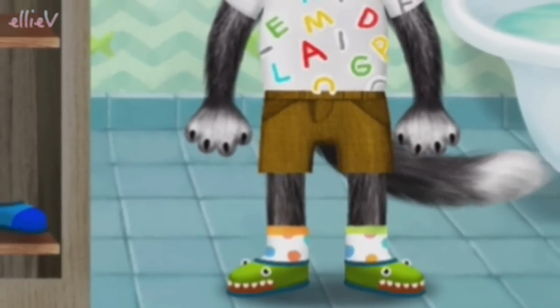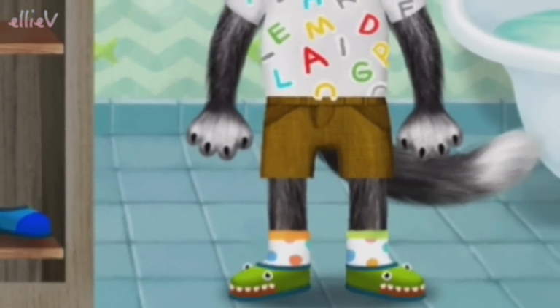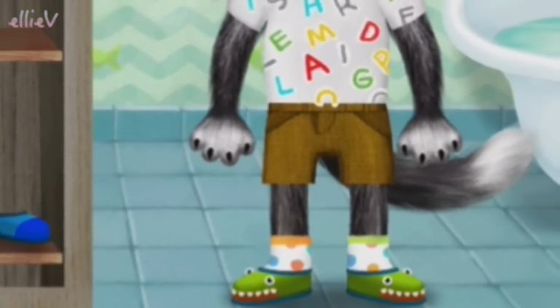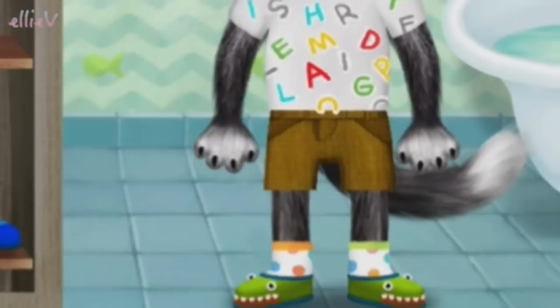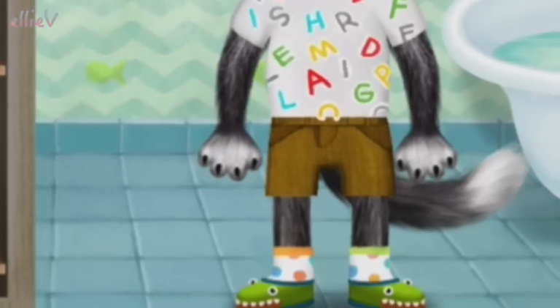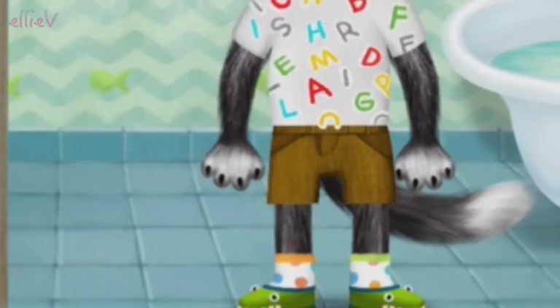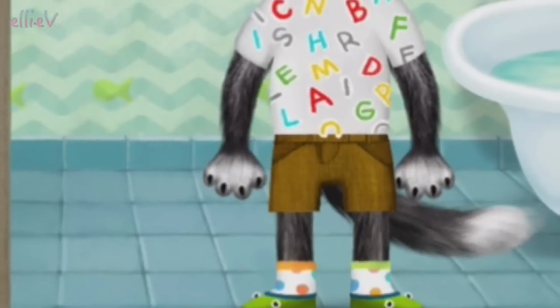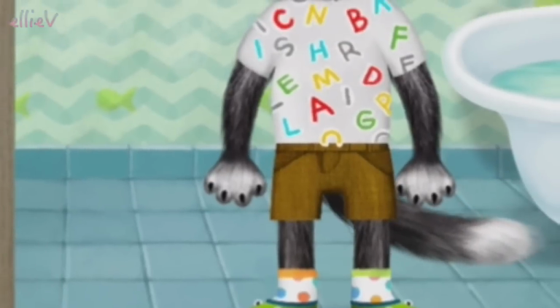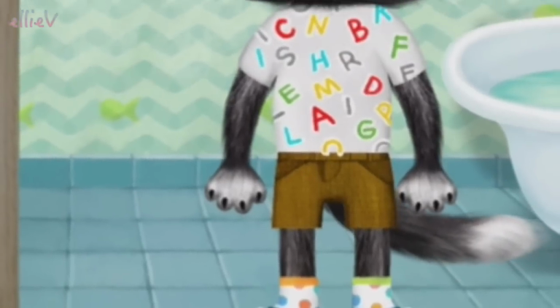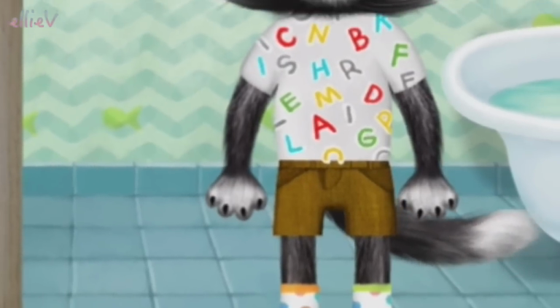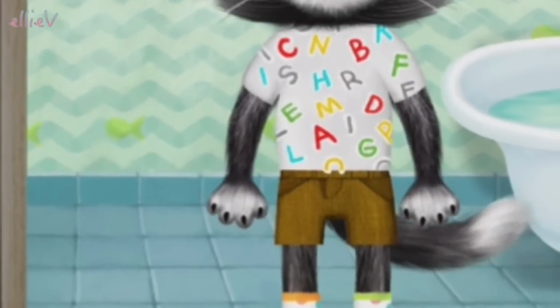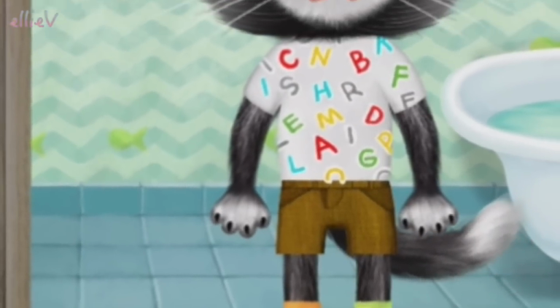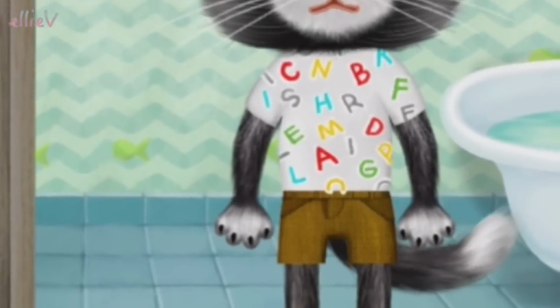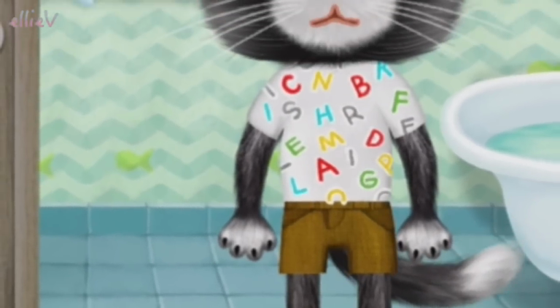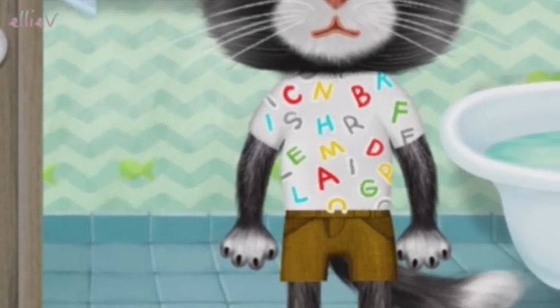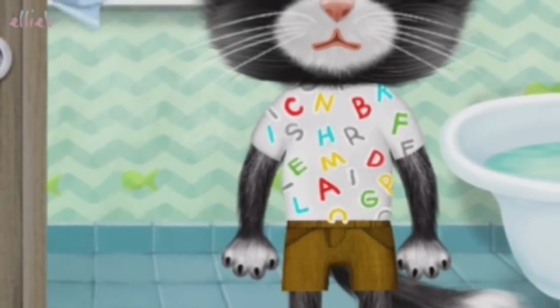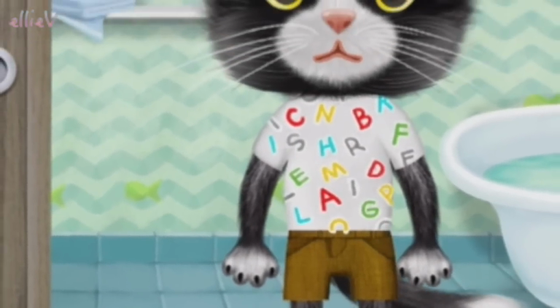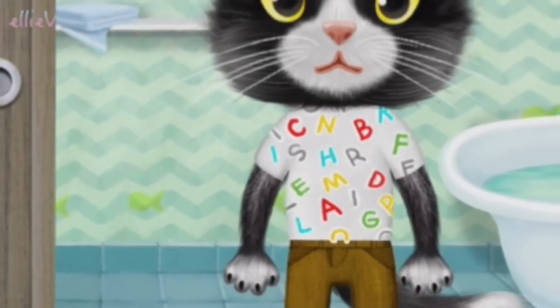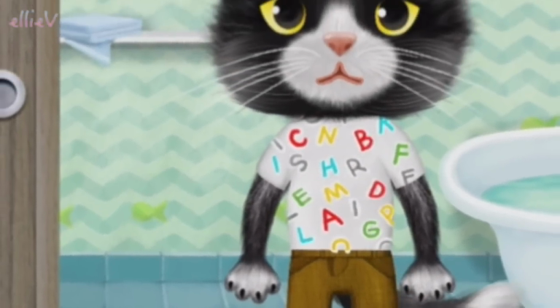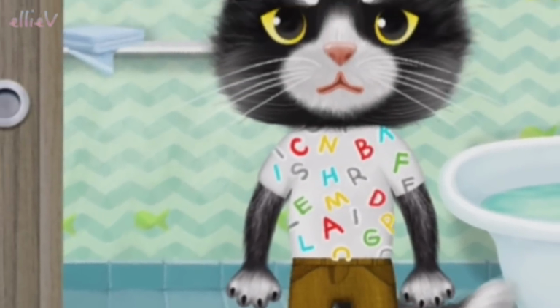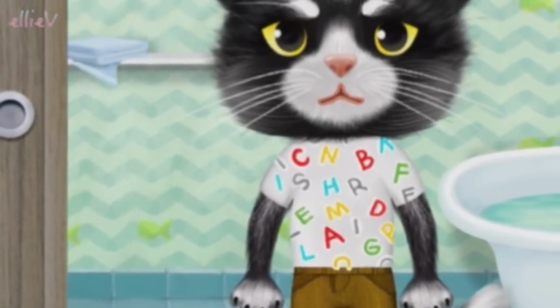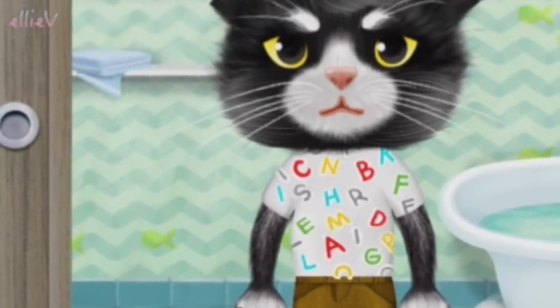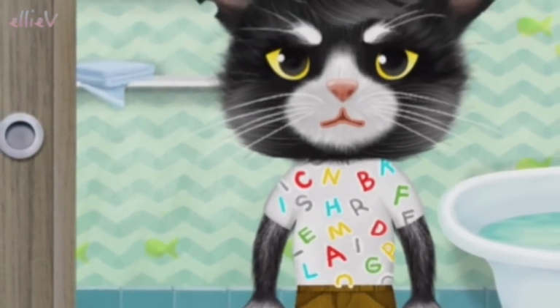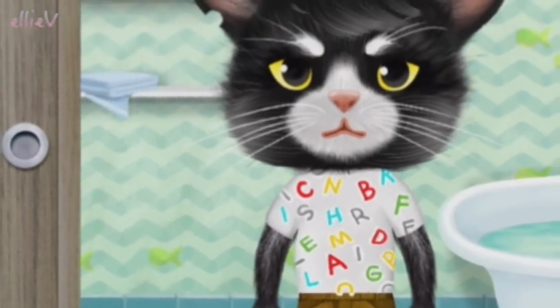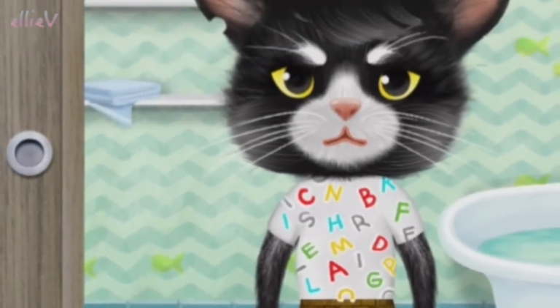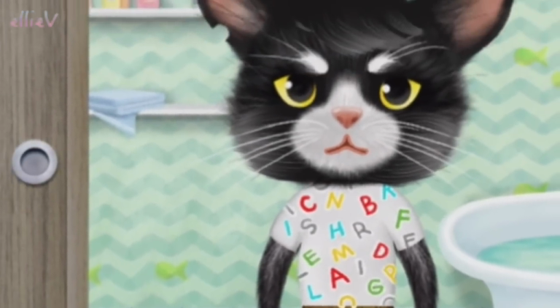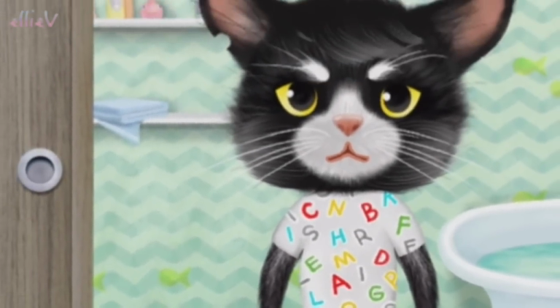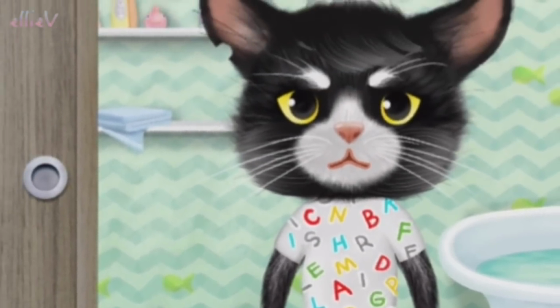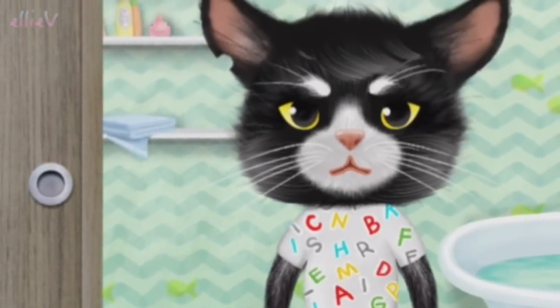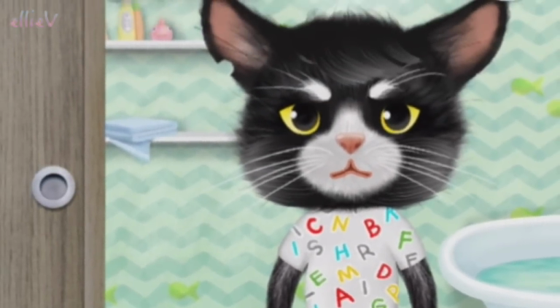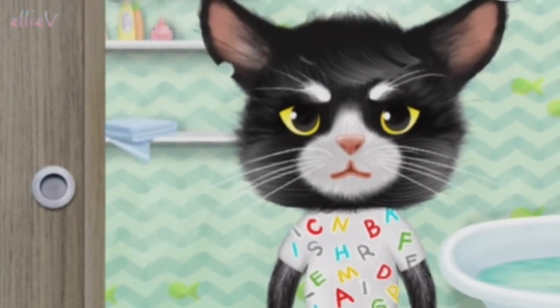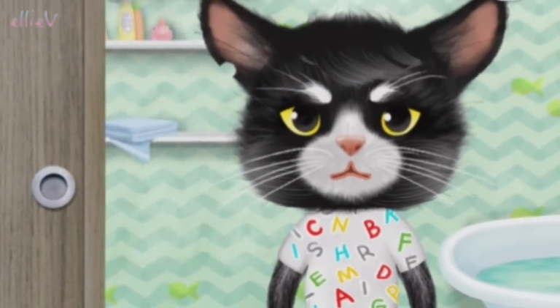Now shut the cupboard door and you are all dressed and ready to go out and play. So see you later, Kitty!